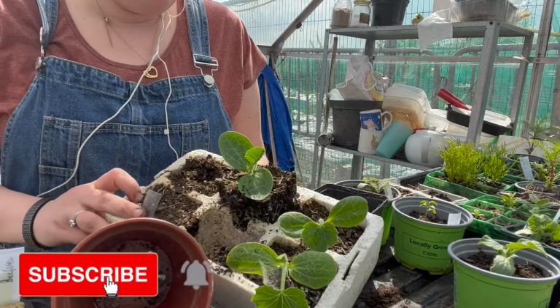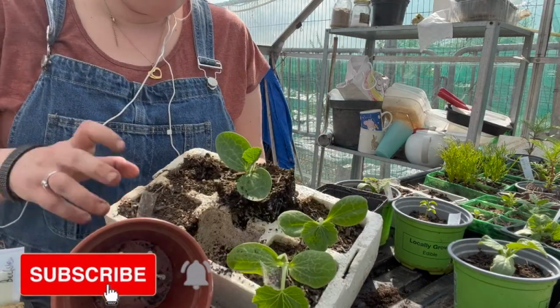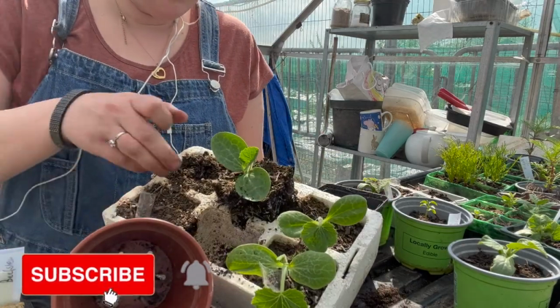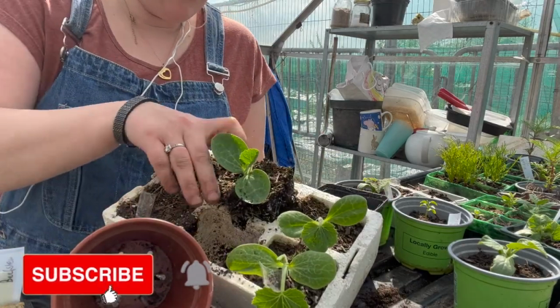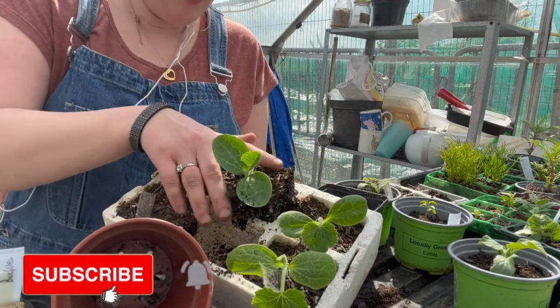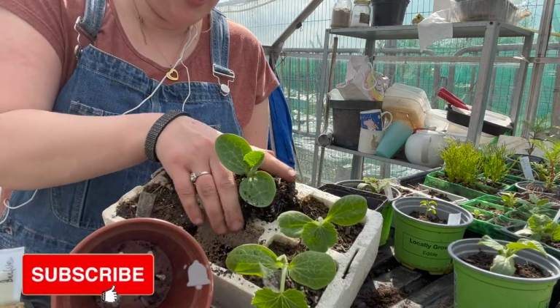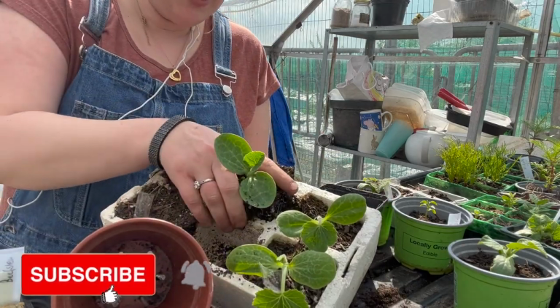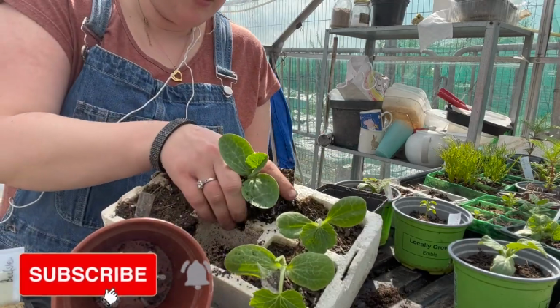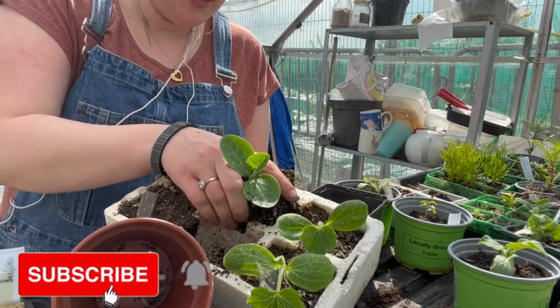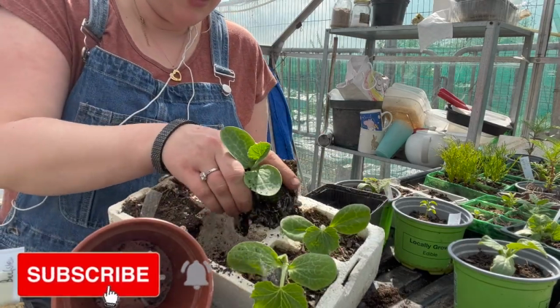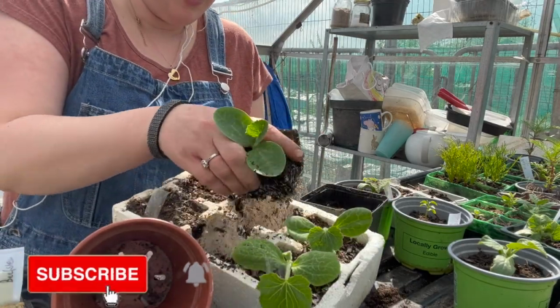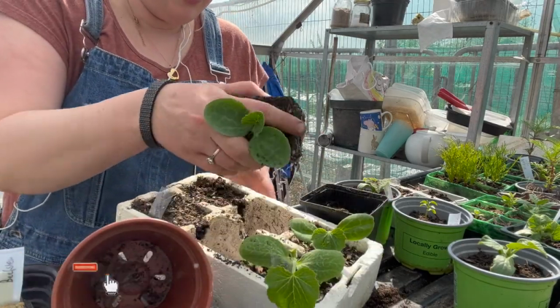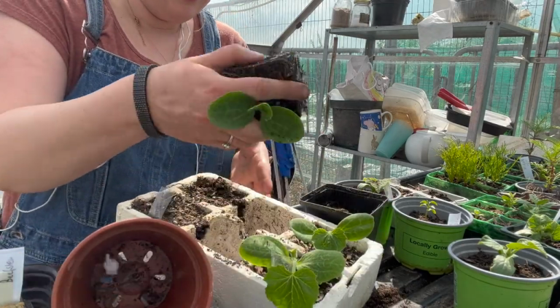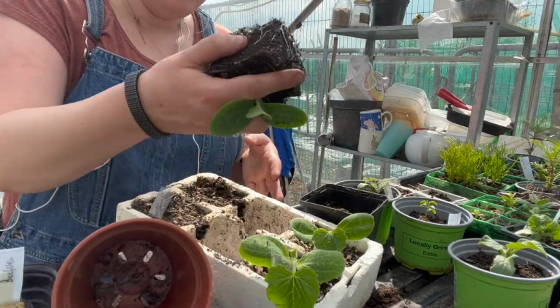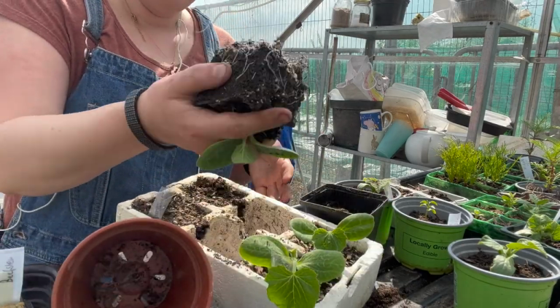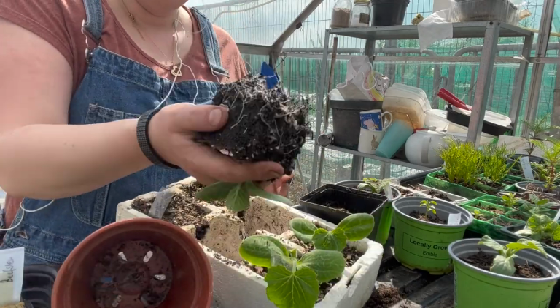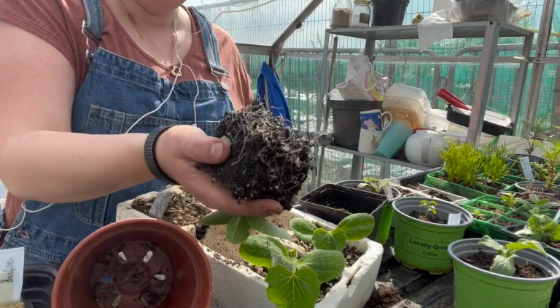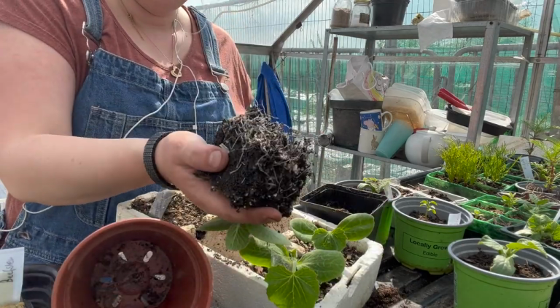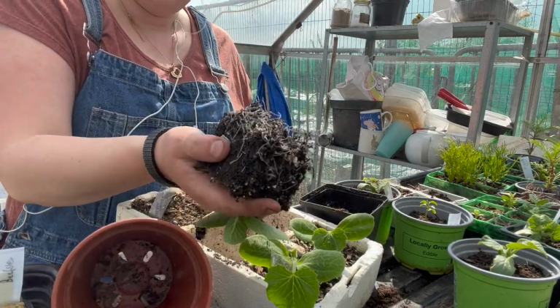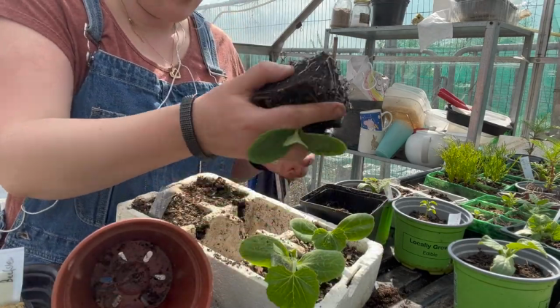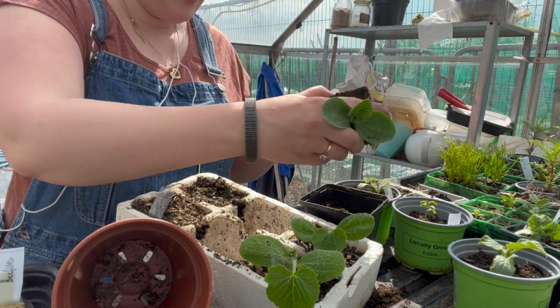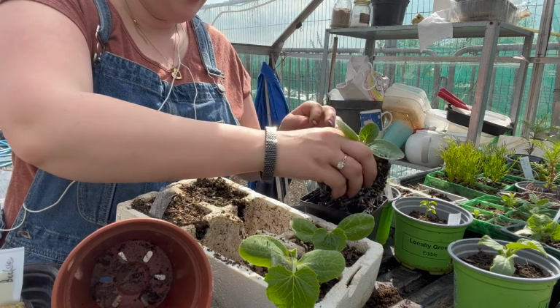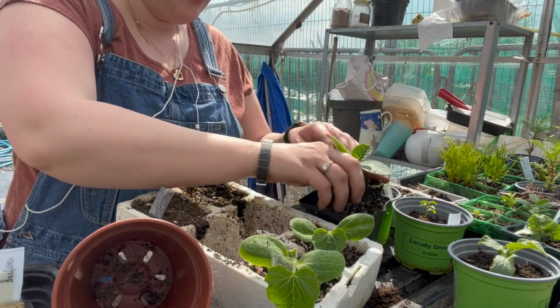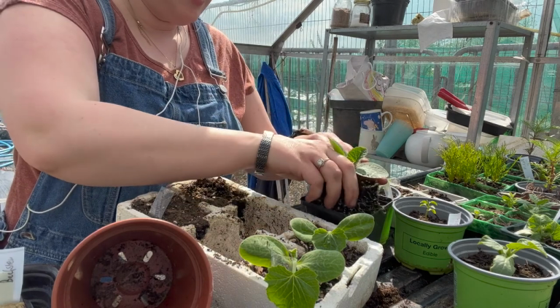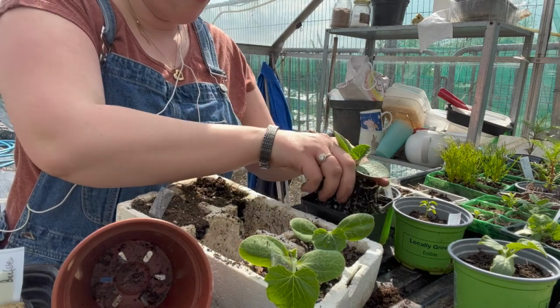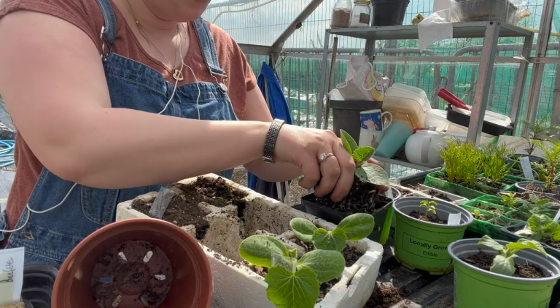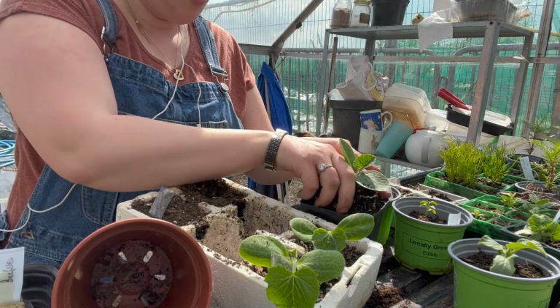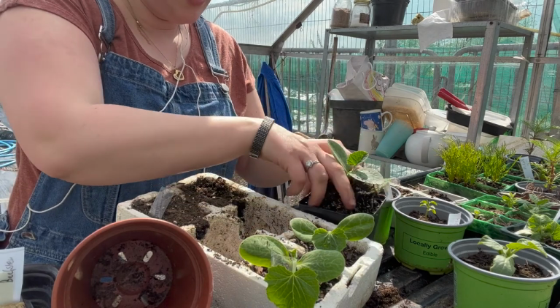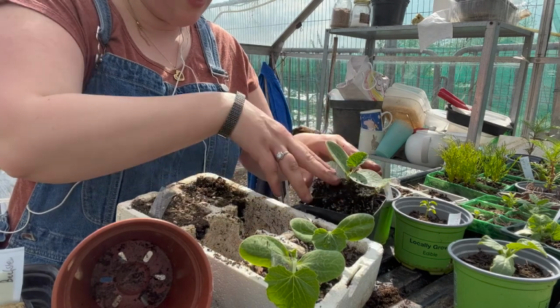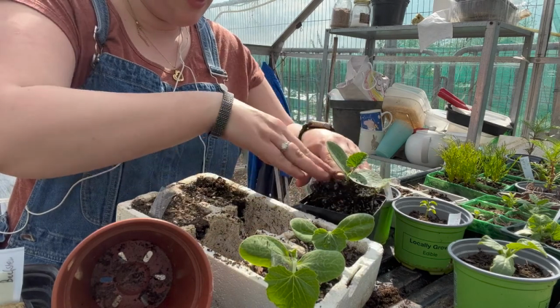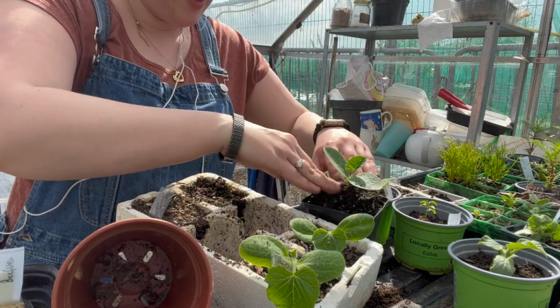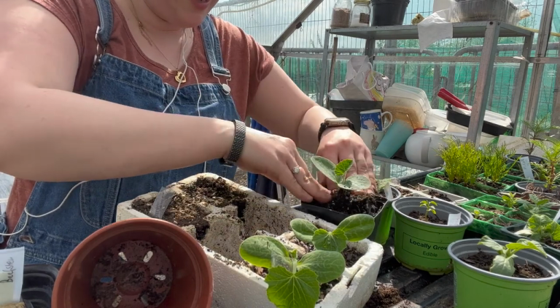Another baked potato — look at that. I'm so excited about these.